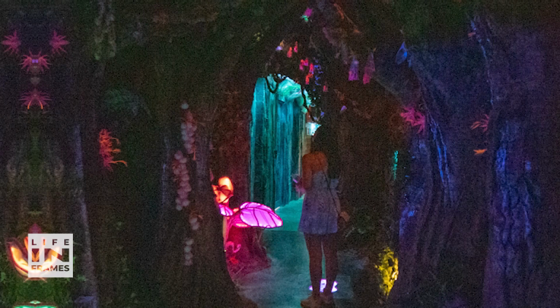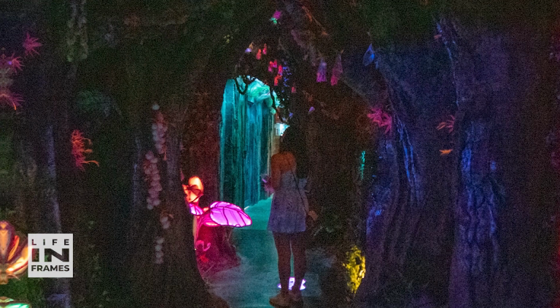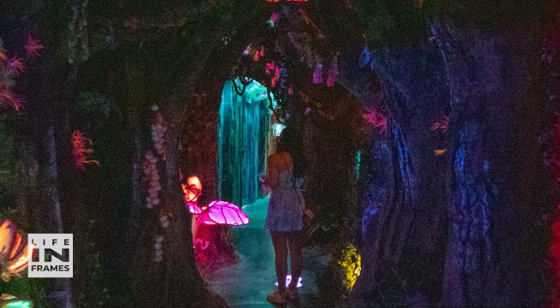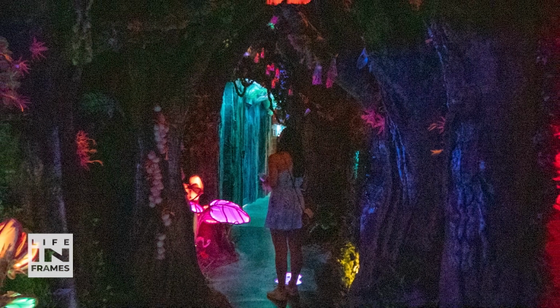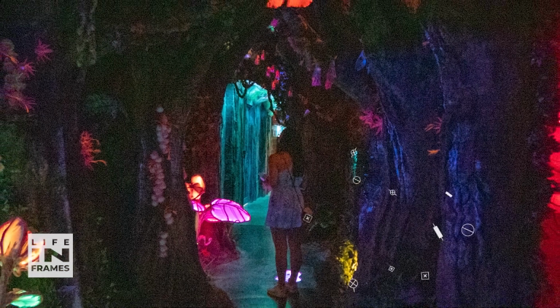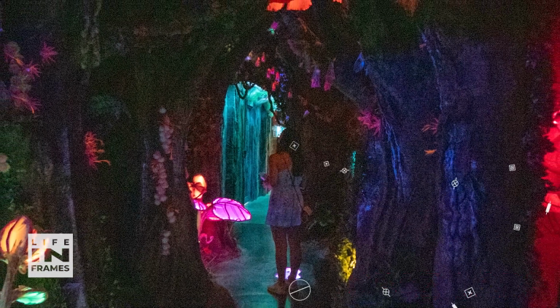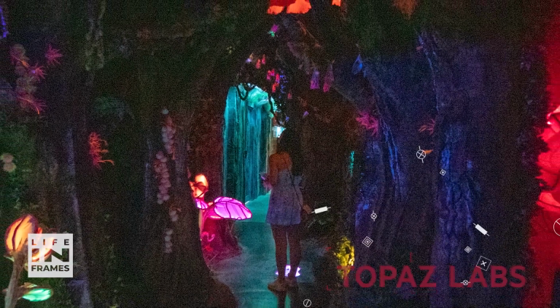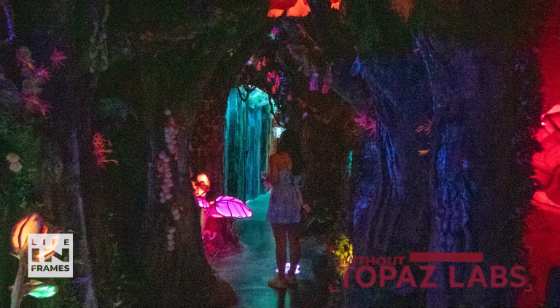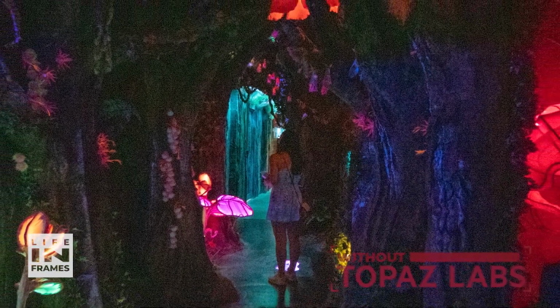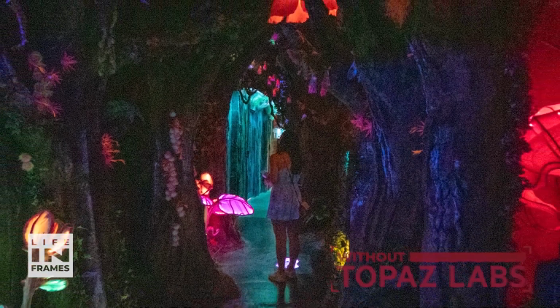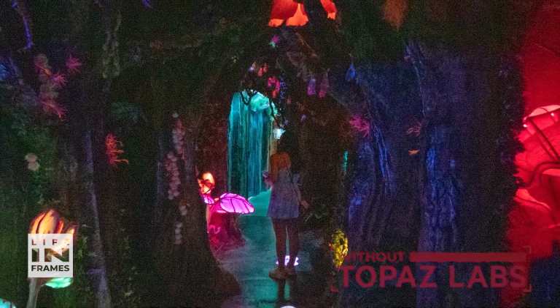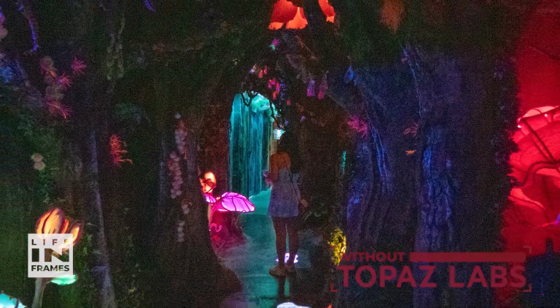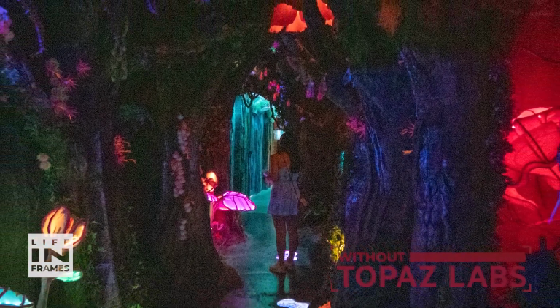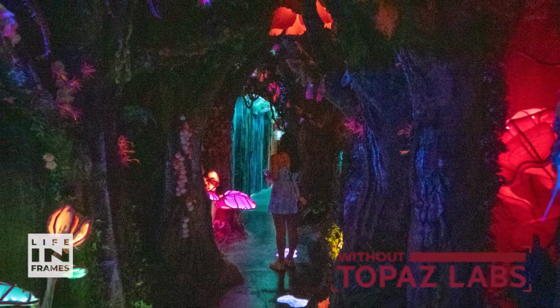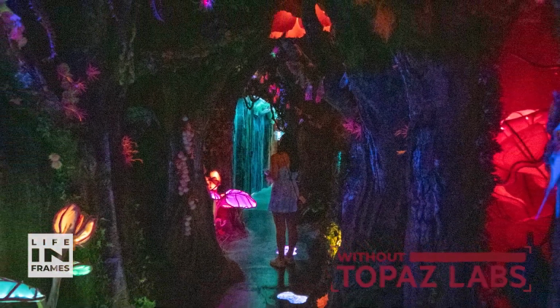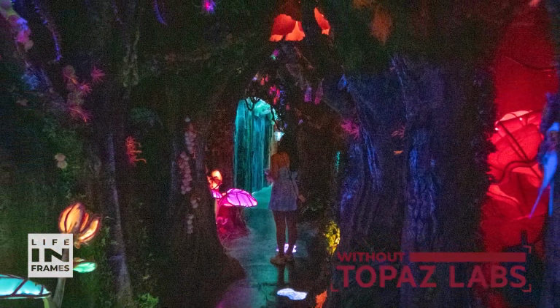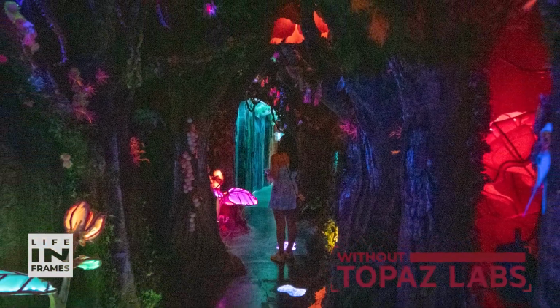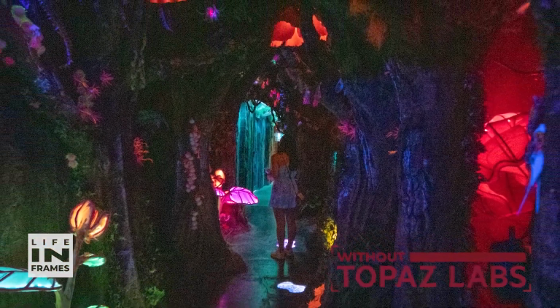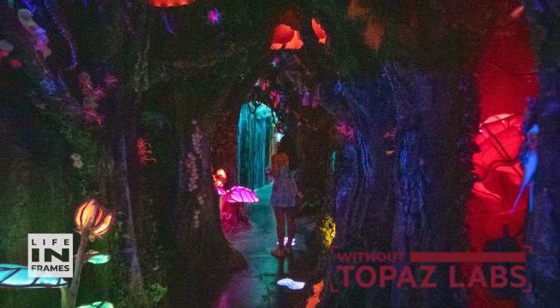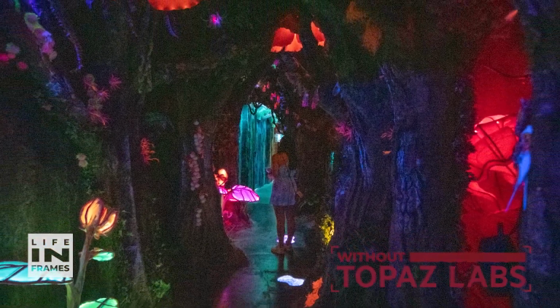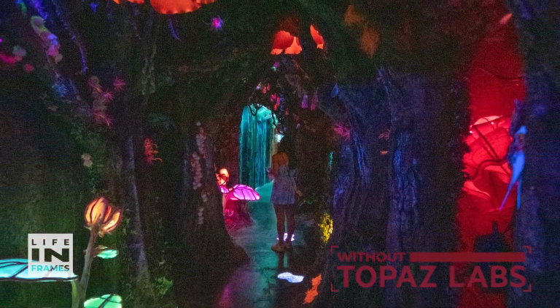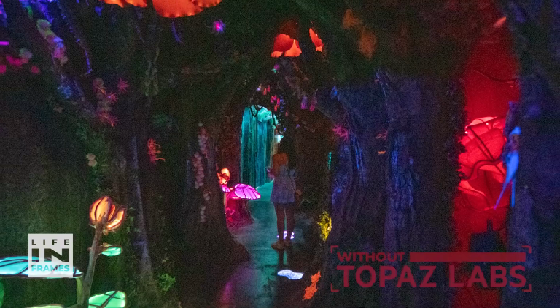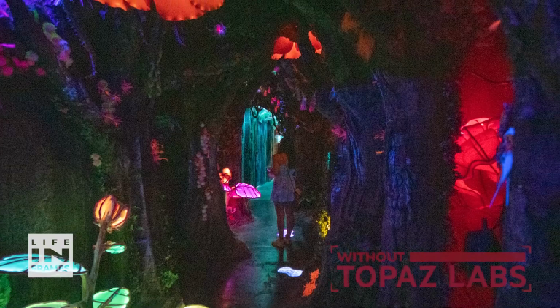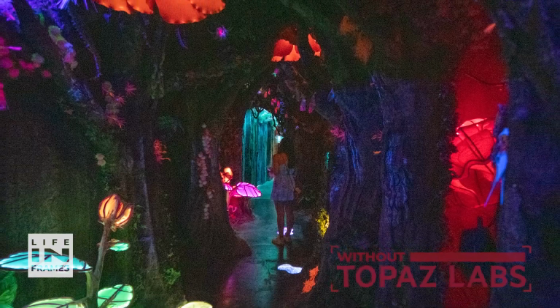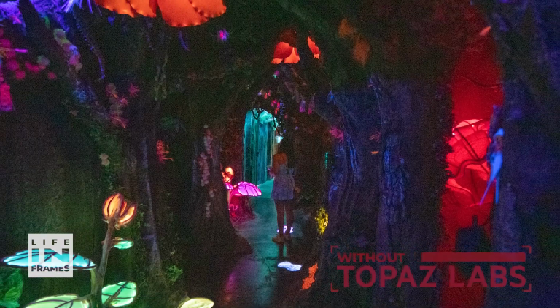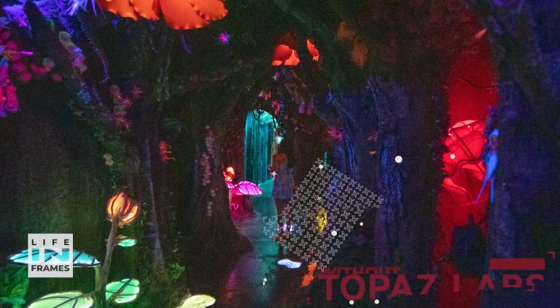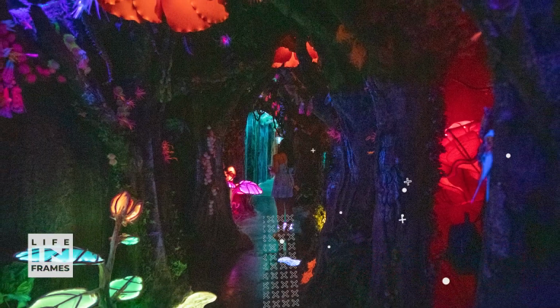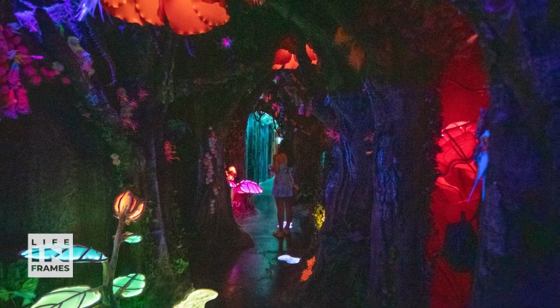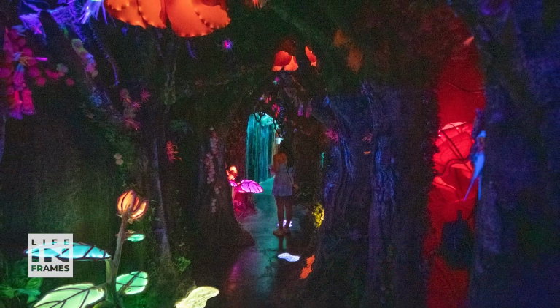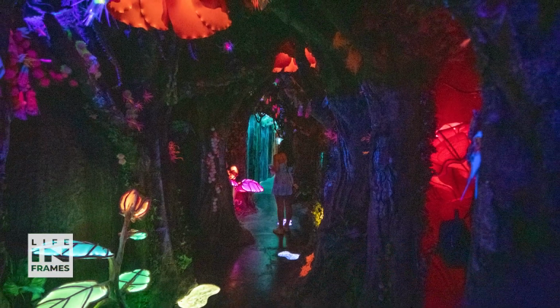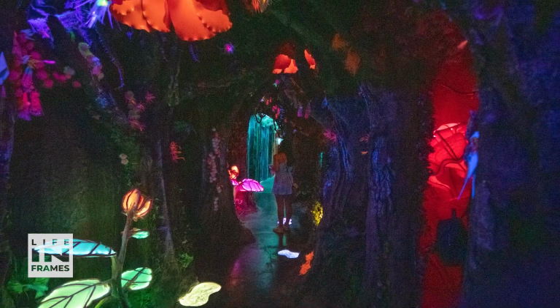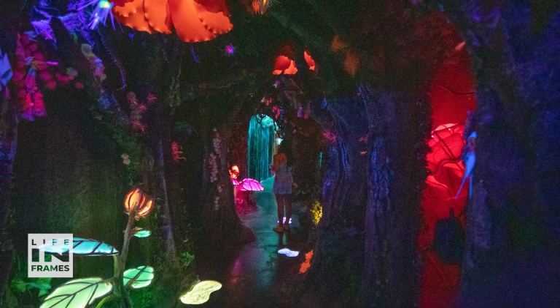Luckily, I had already purchased Topaz Labs' range of AI products, and now I had some images I could use to really put these apps to the test.